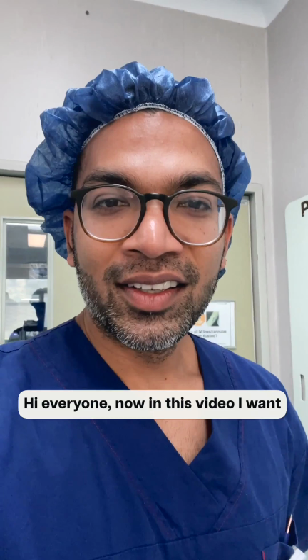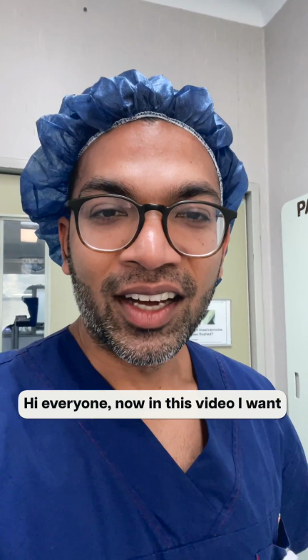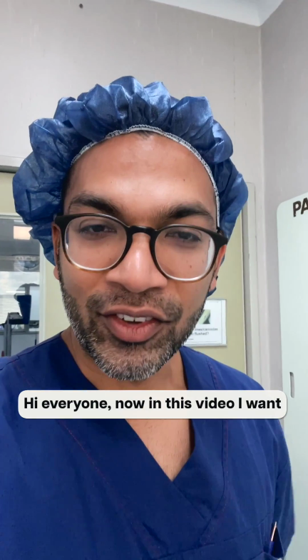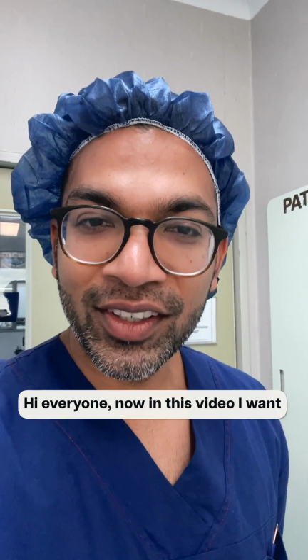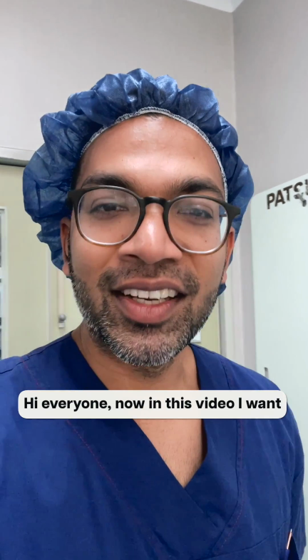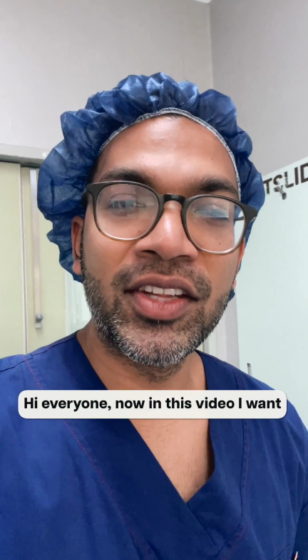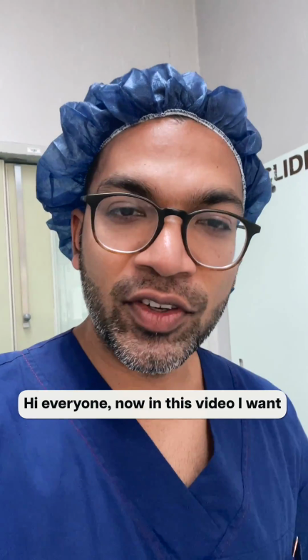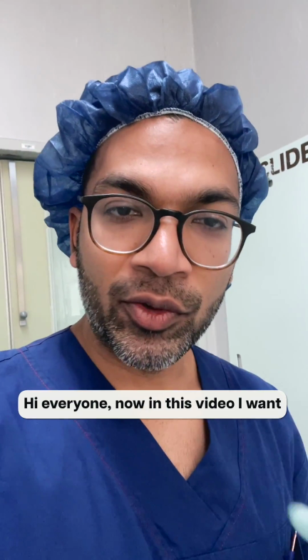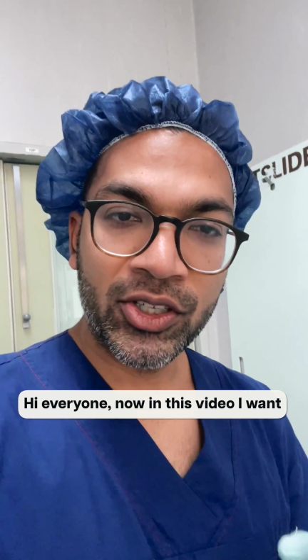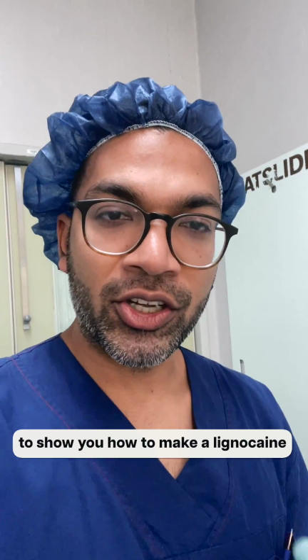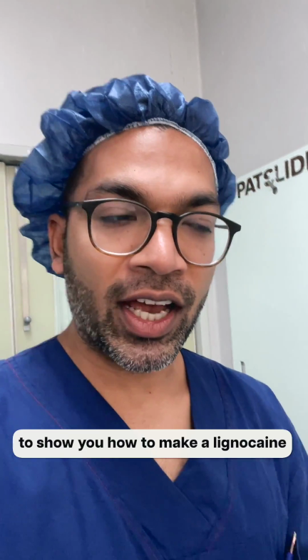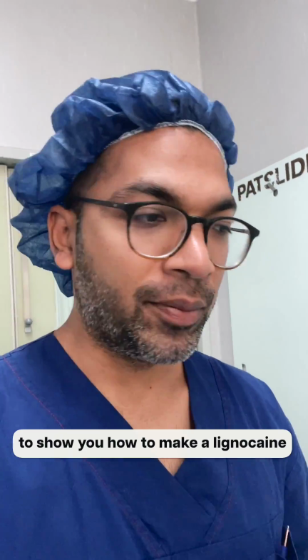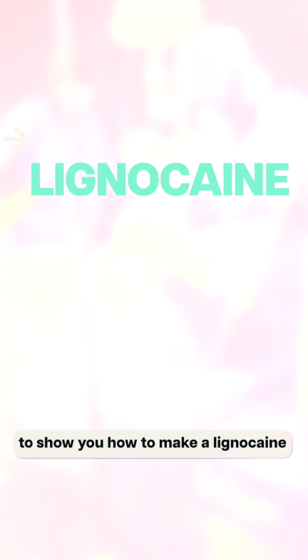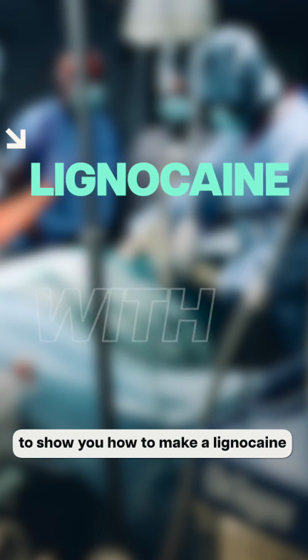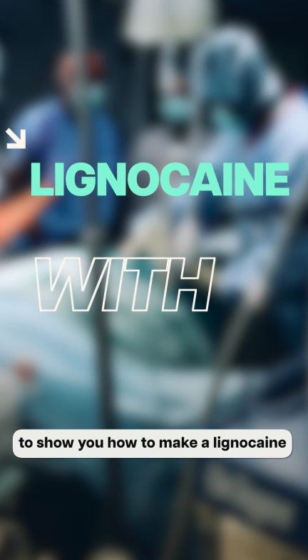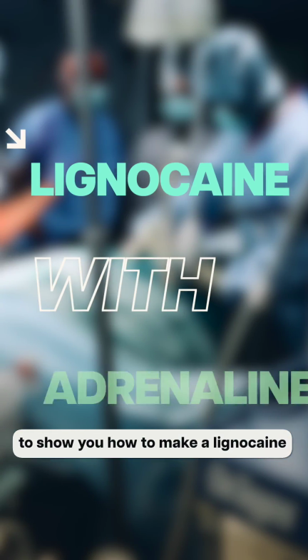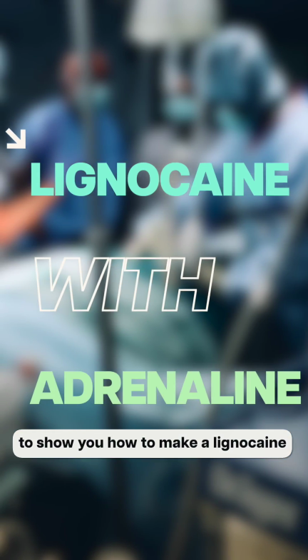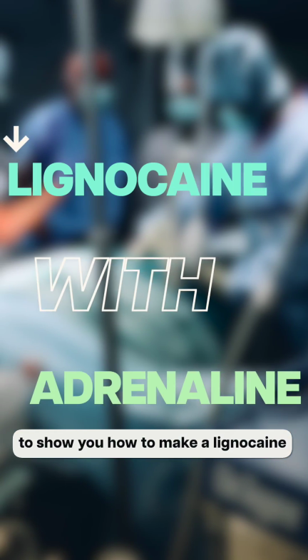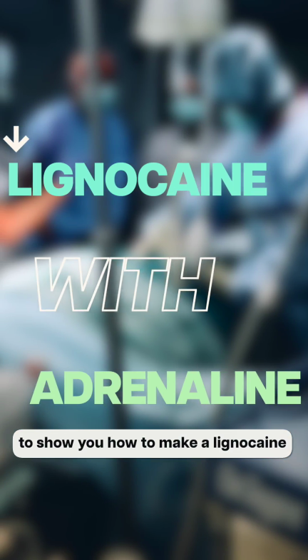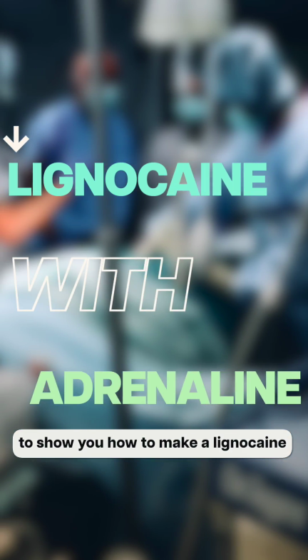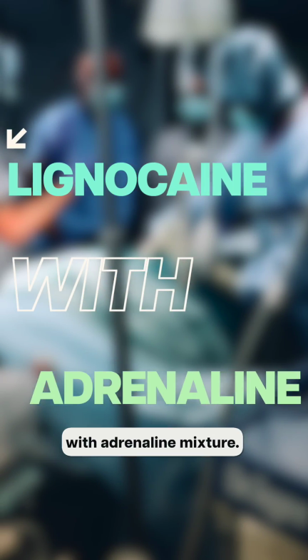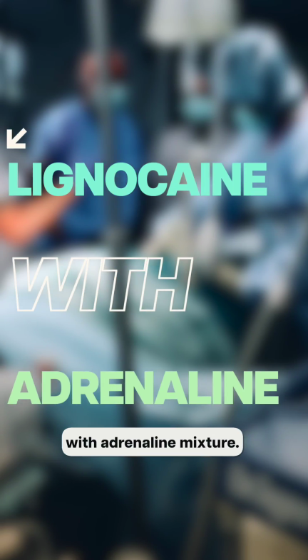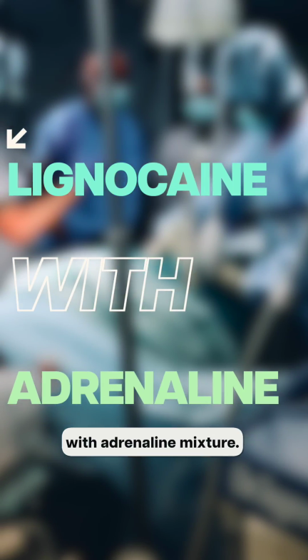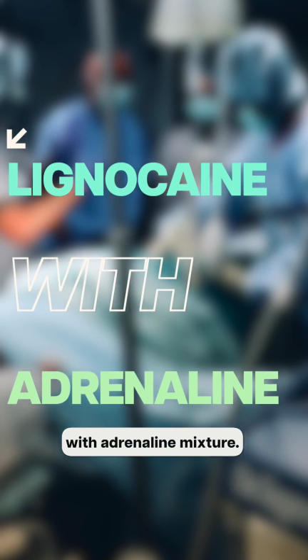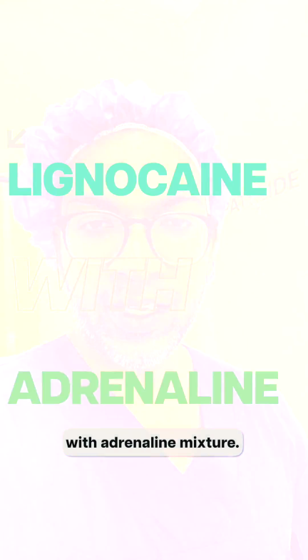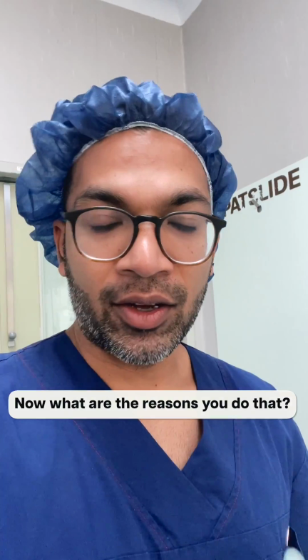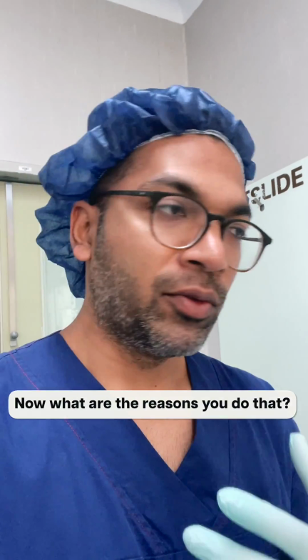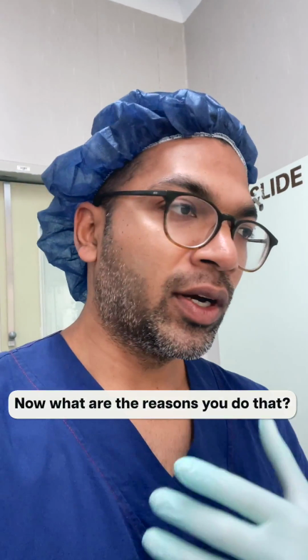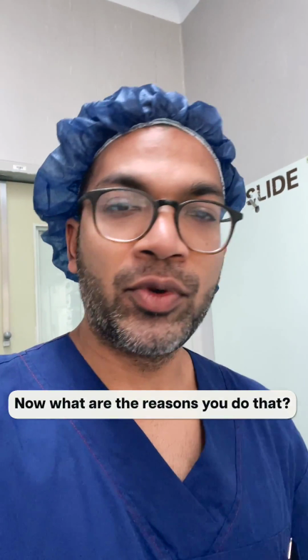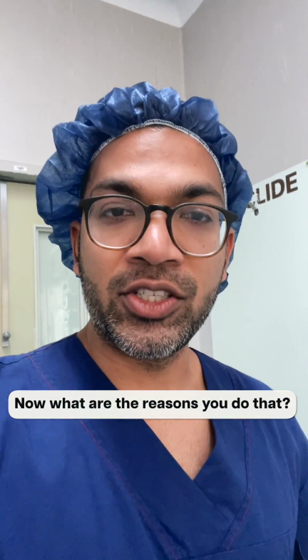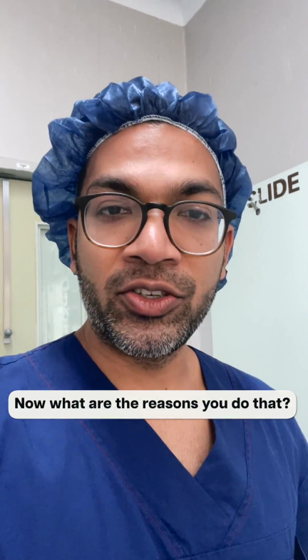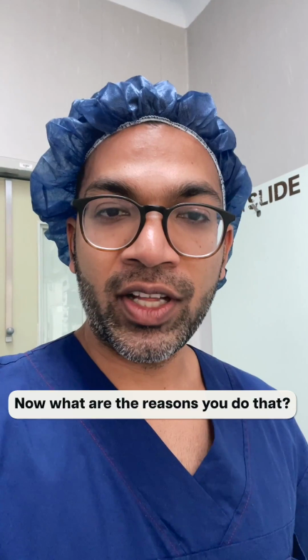Hi everyone. In this video I want to show you how to make a lignocaine with adrenaline mixture. What are the reasons you do that?